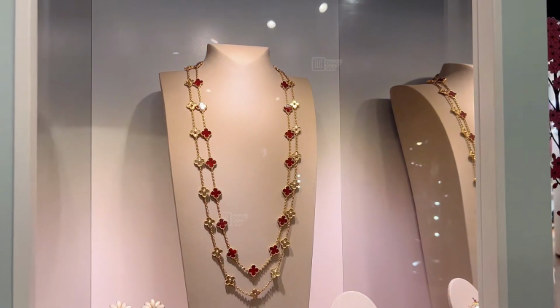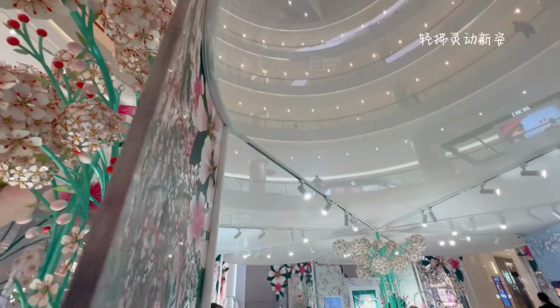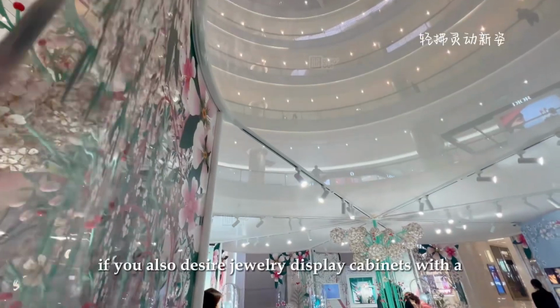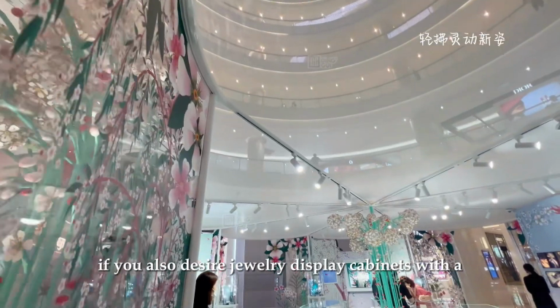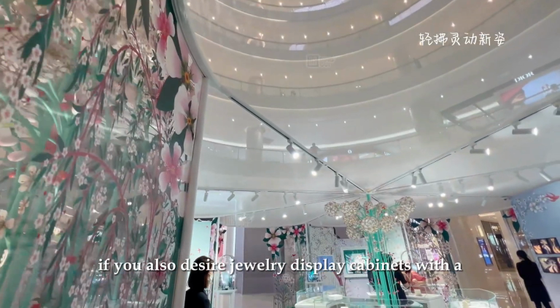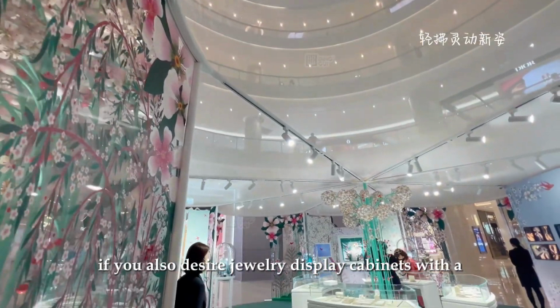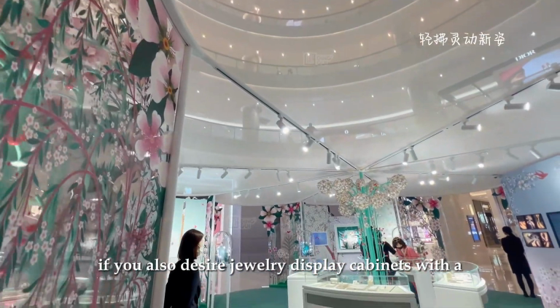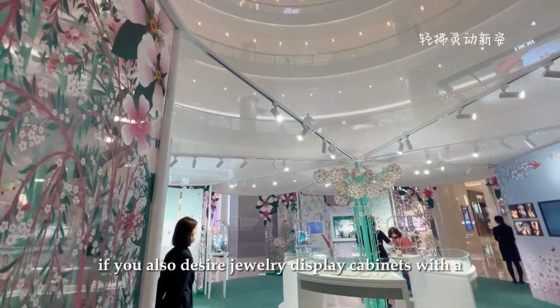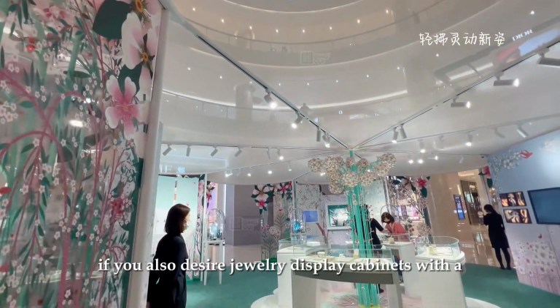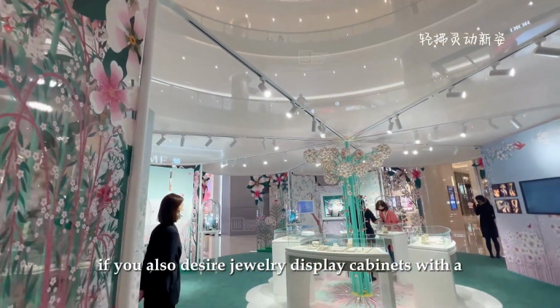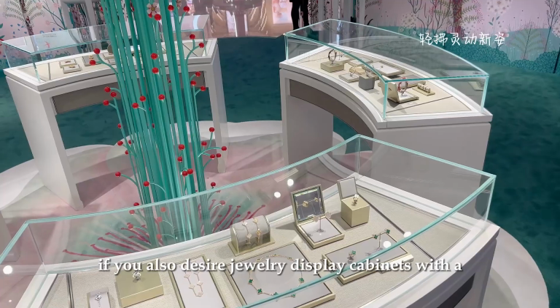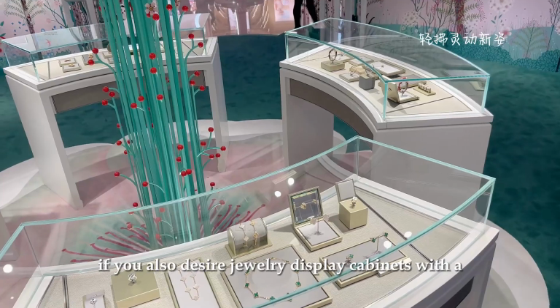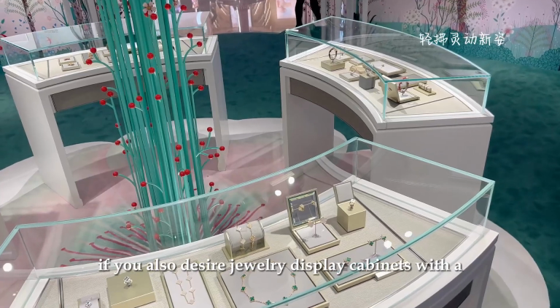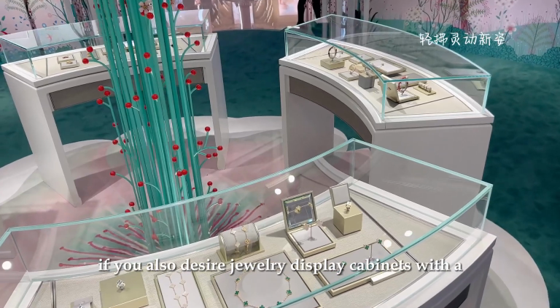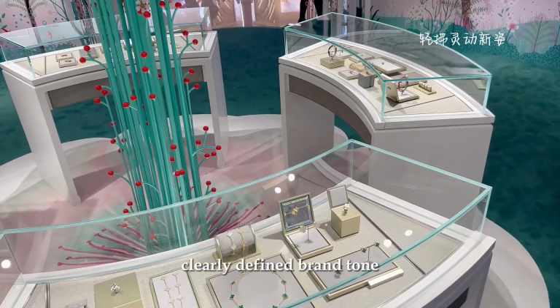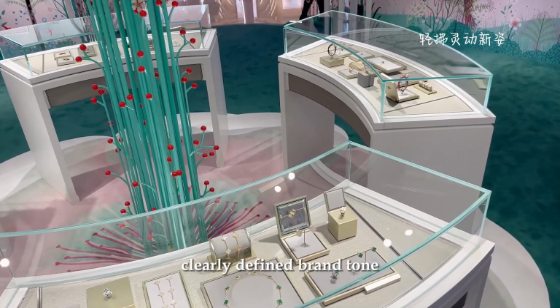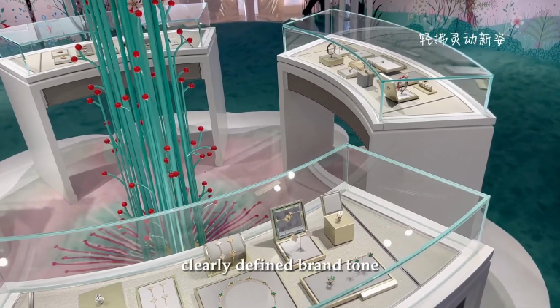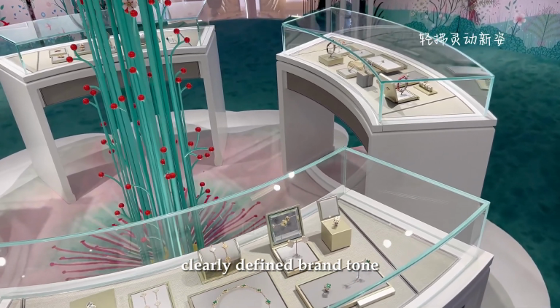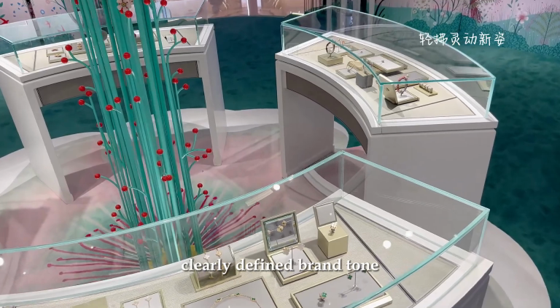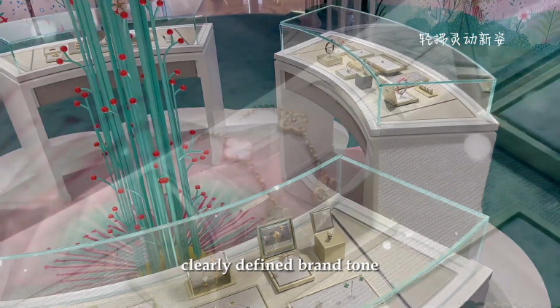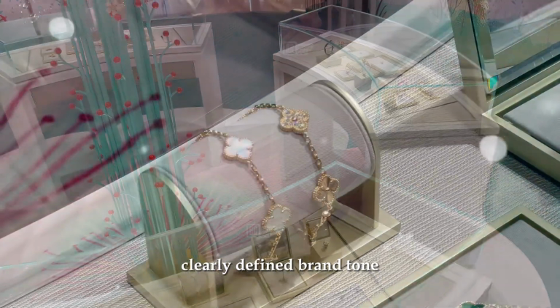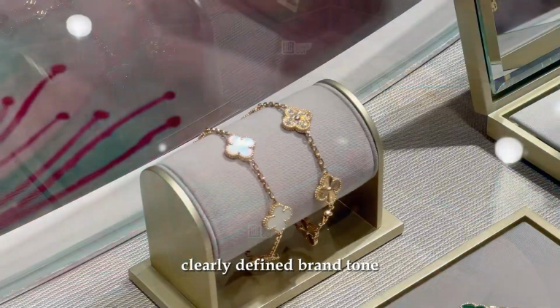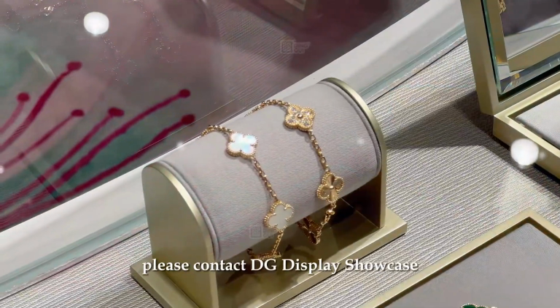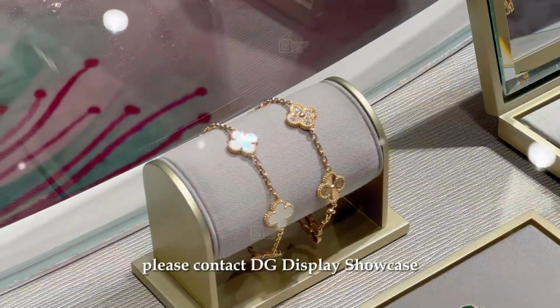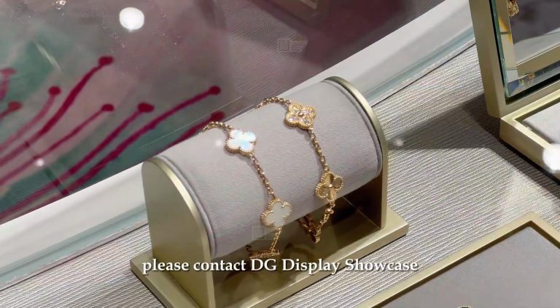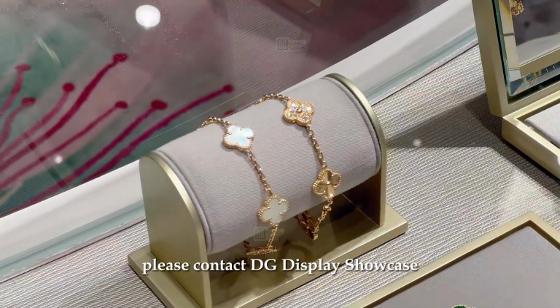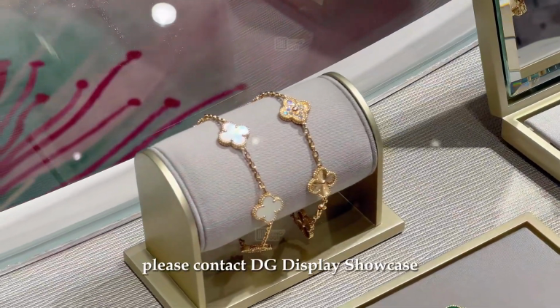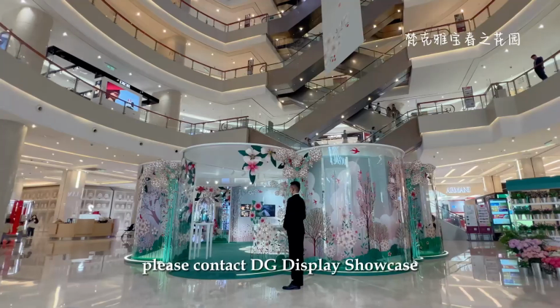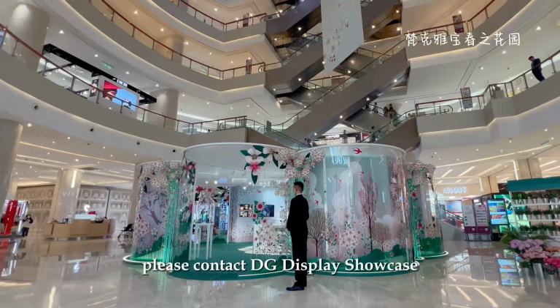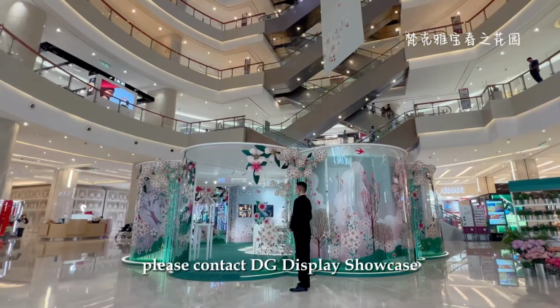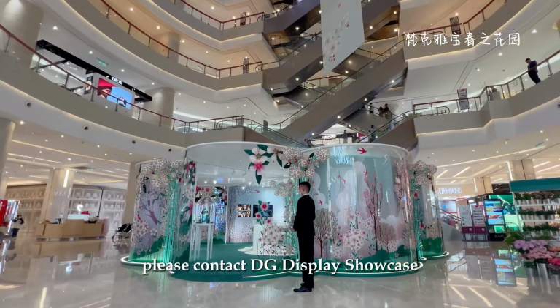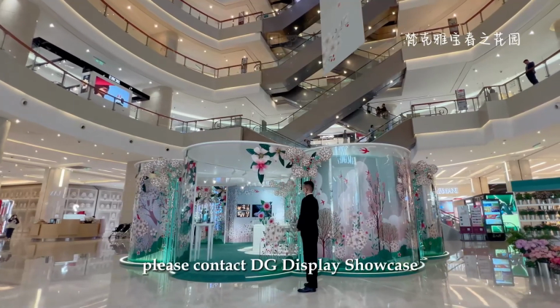If you also desire jewelry display cabinets with a clearly defined brand tone, please contact DG Display Showcase.